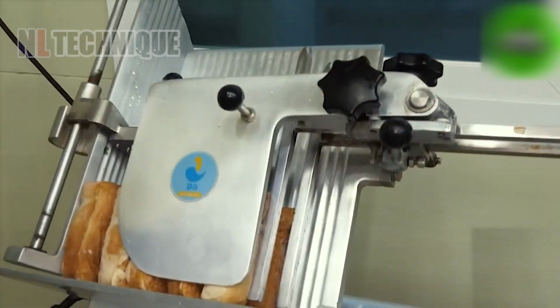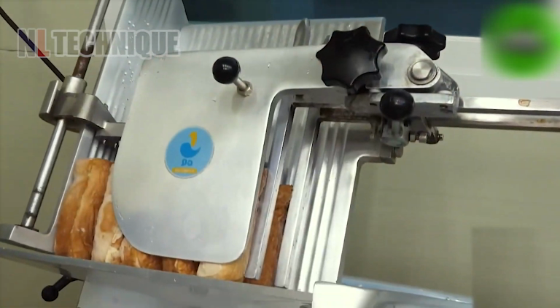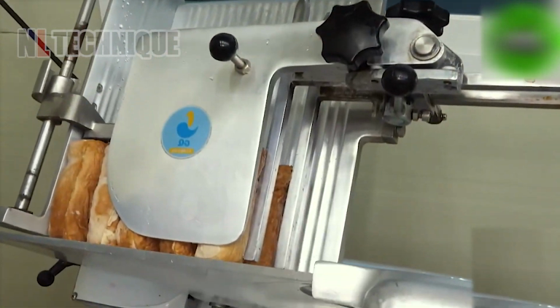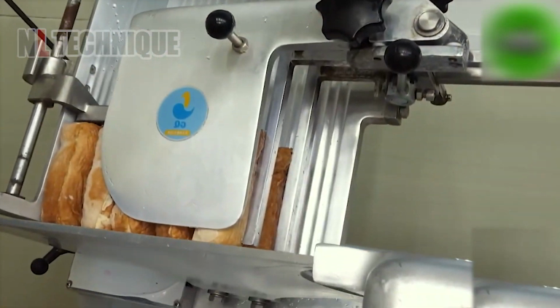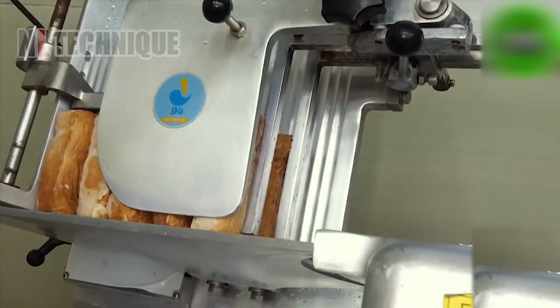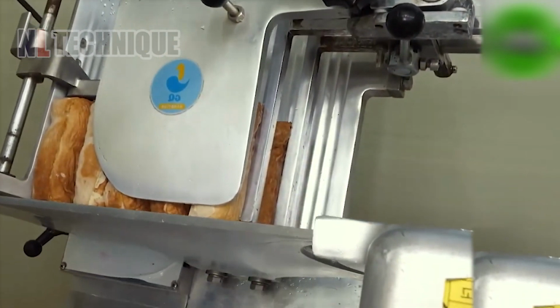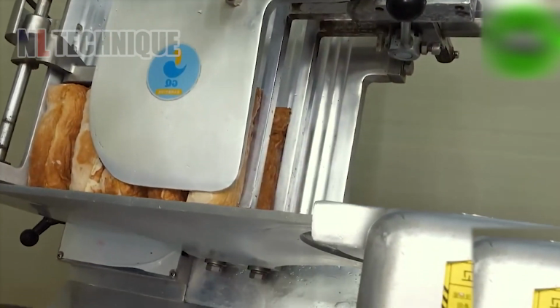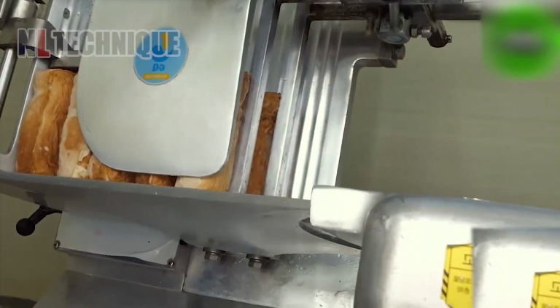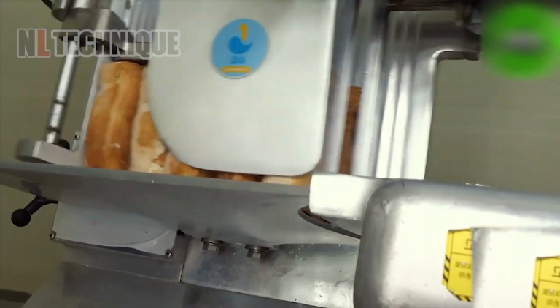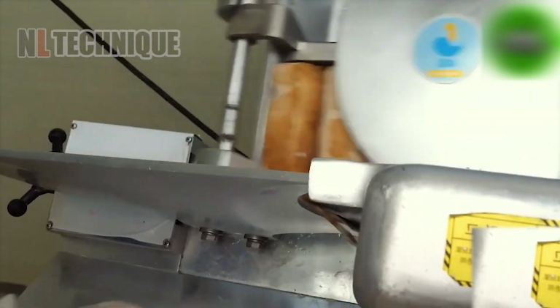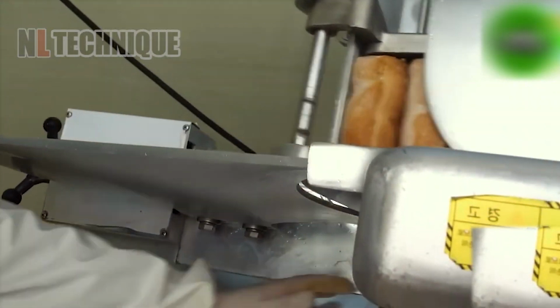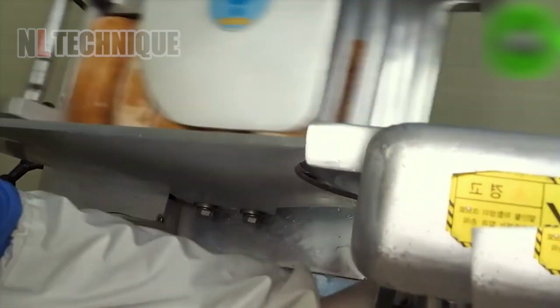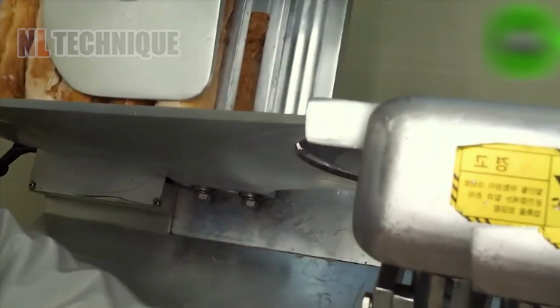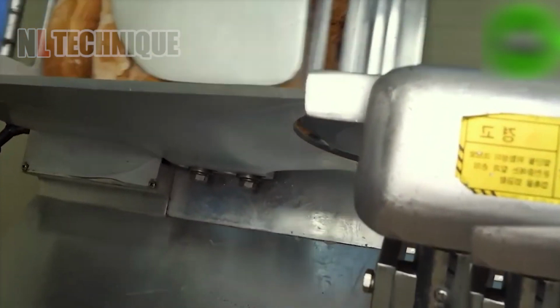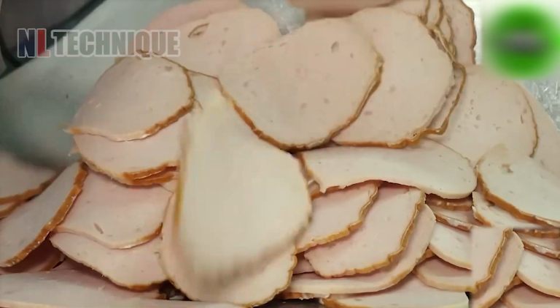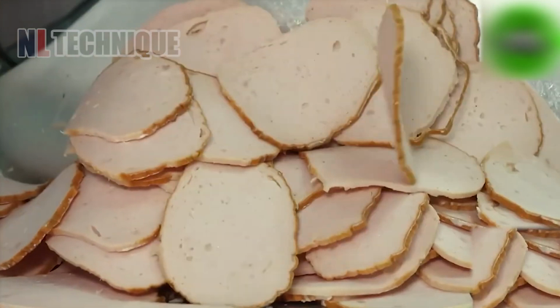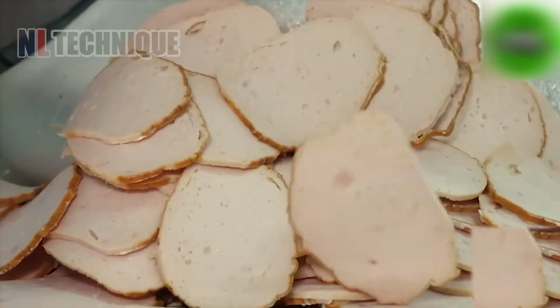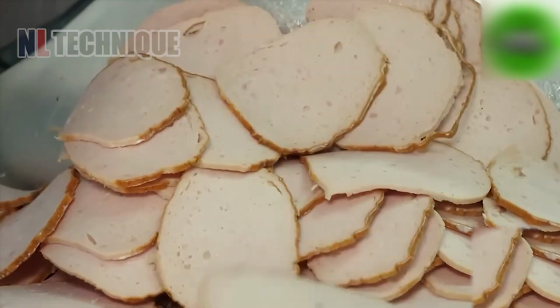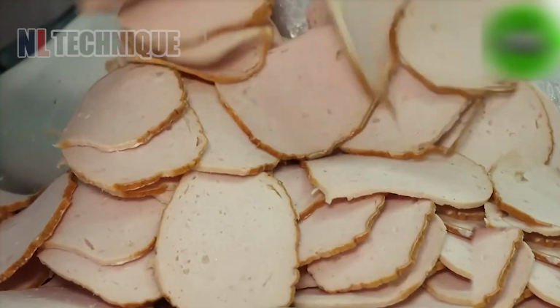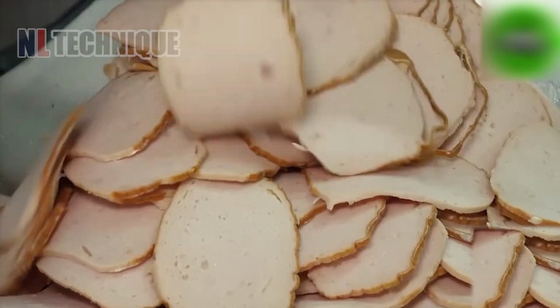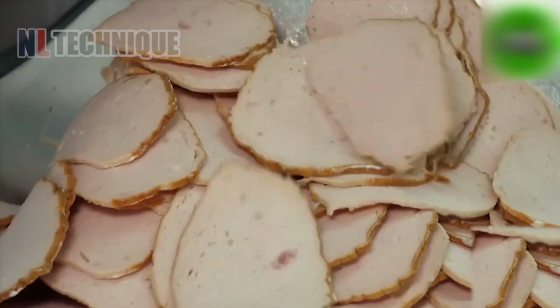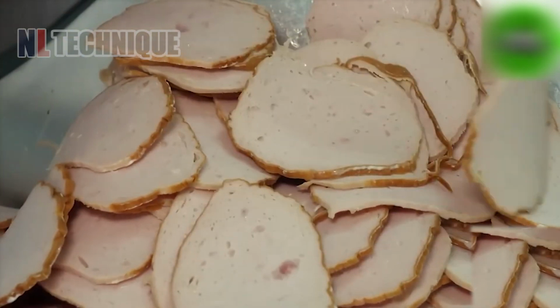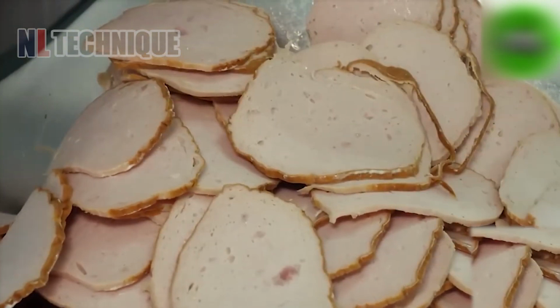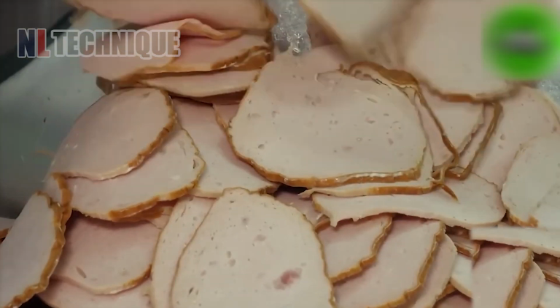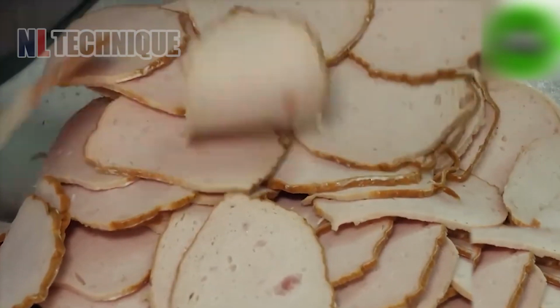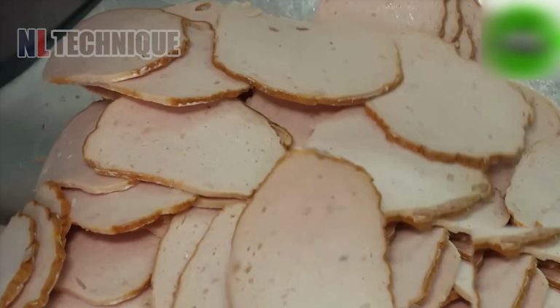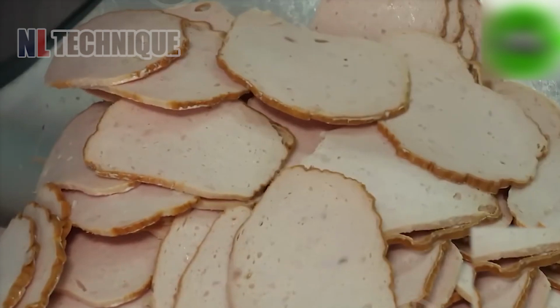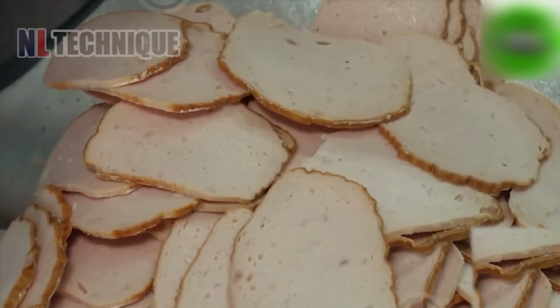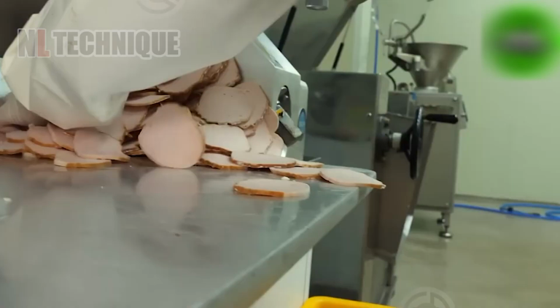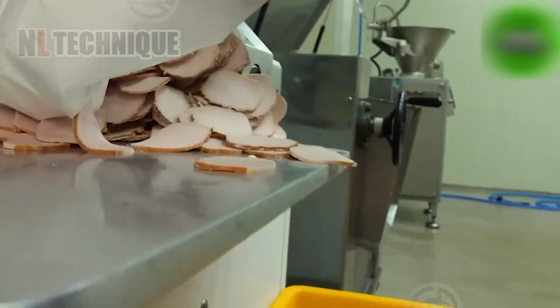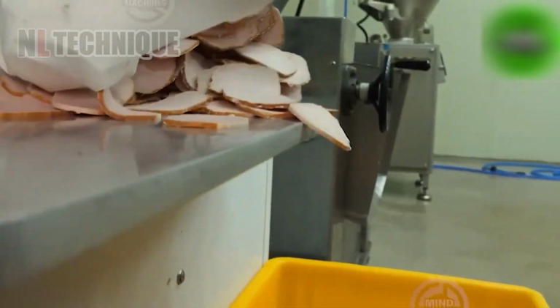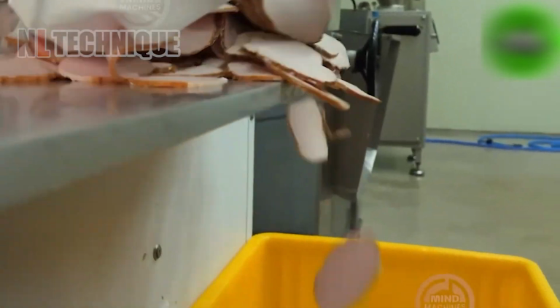Take a look at the skills and capabilities of this machine that breaks food into small pieces with ease.